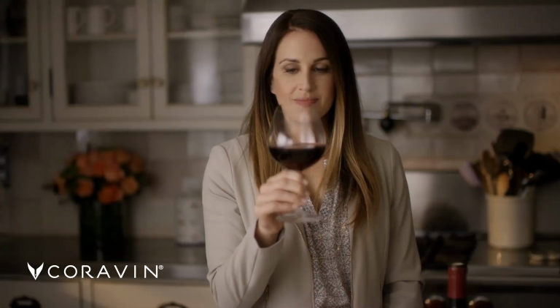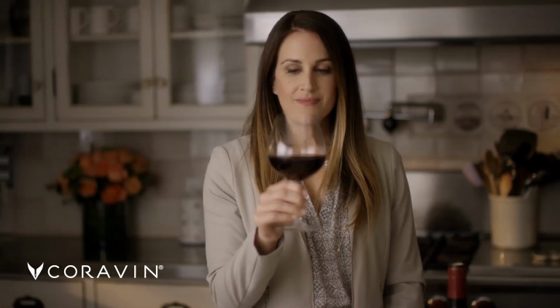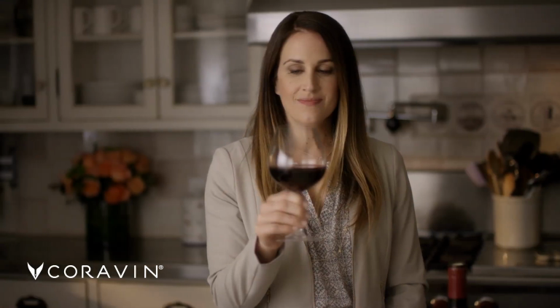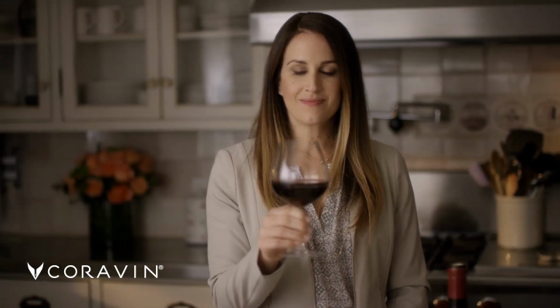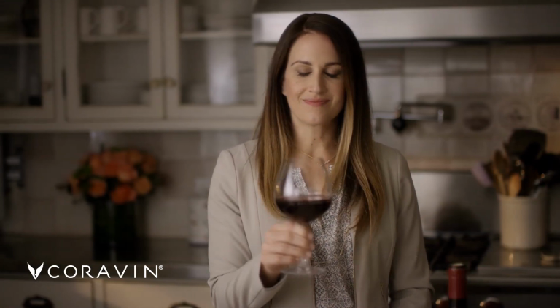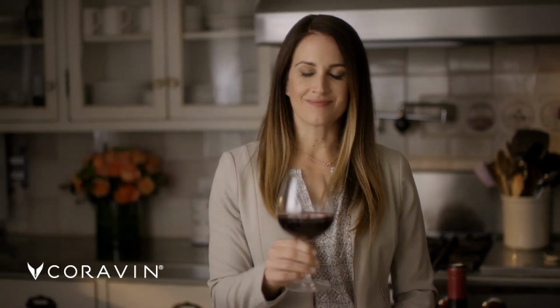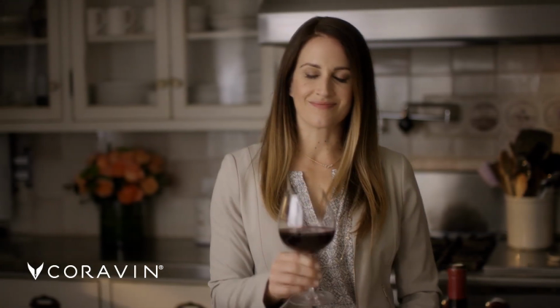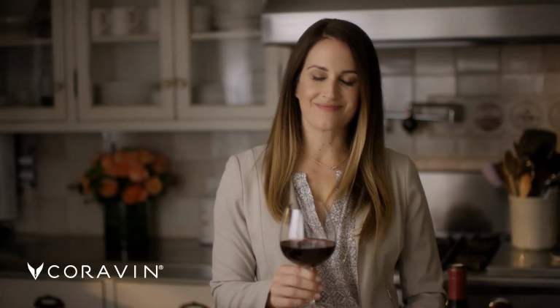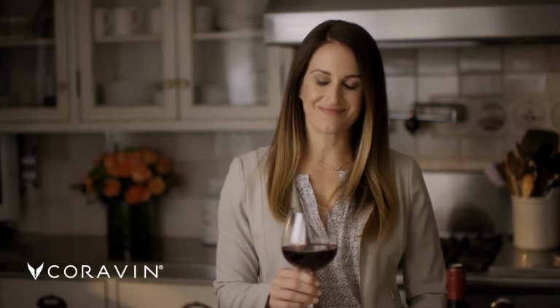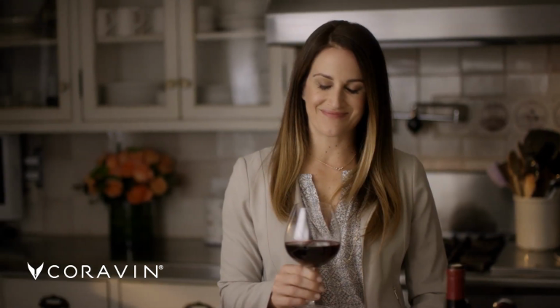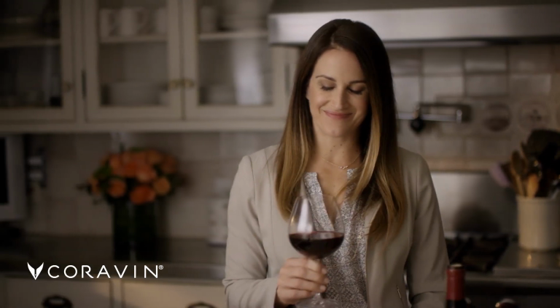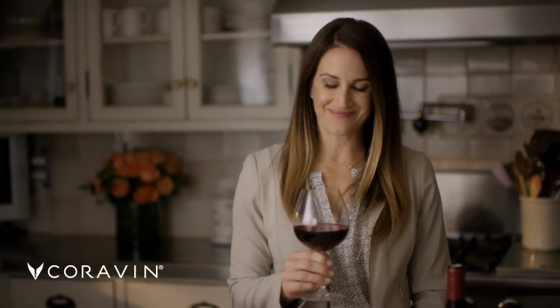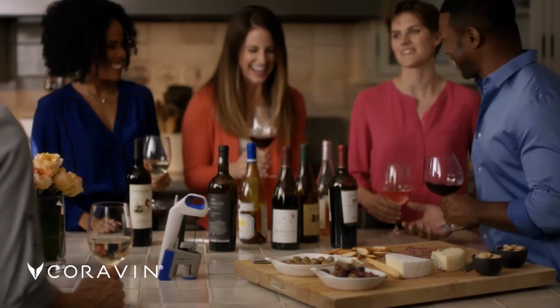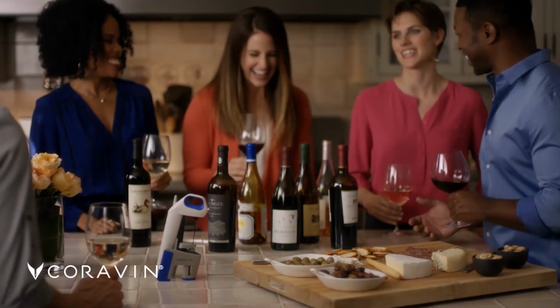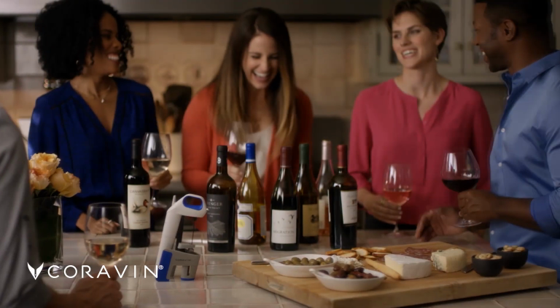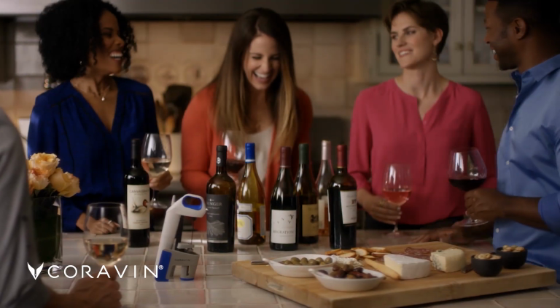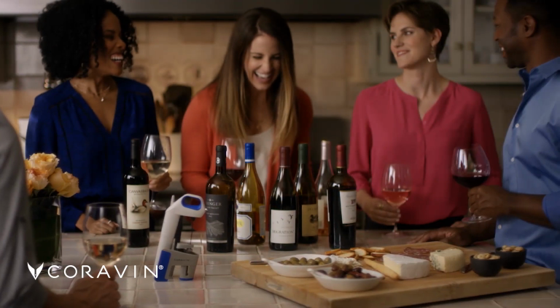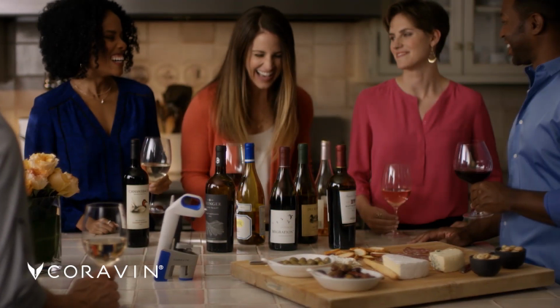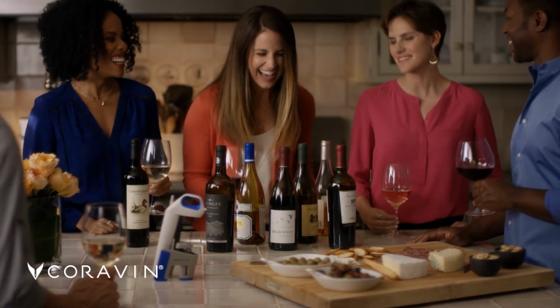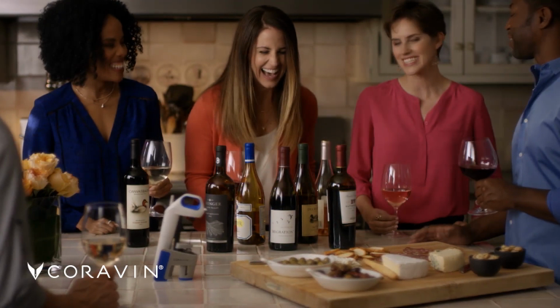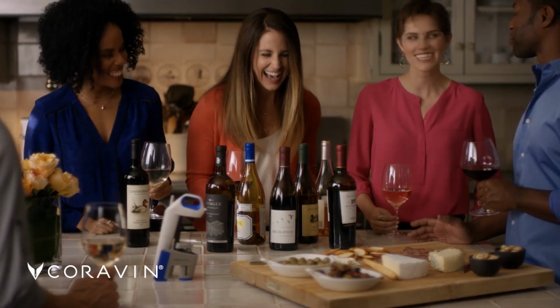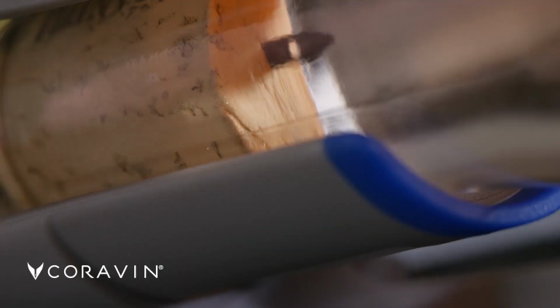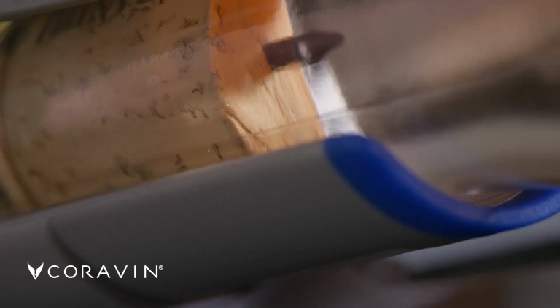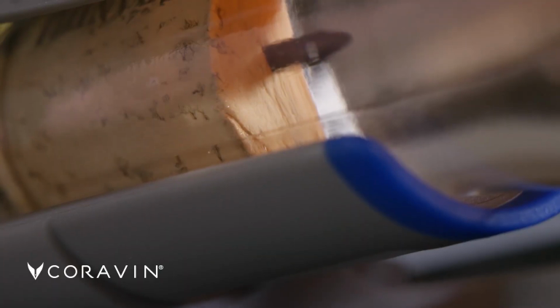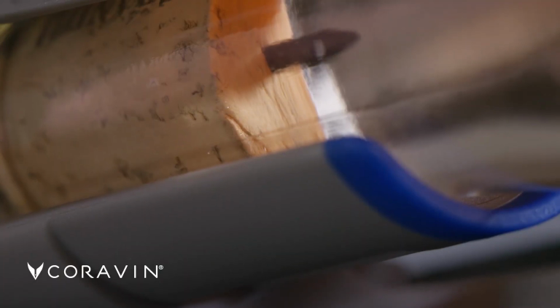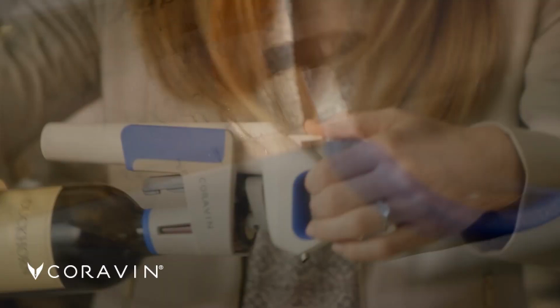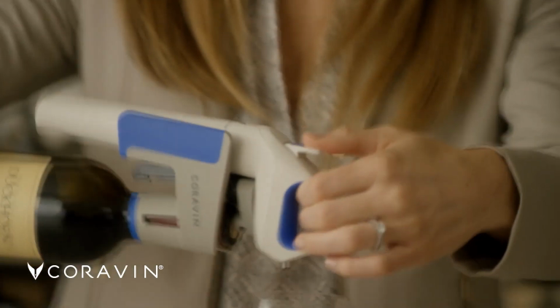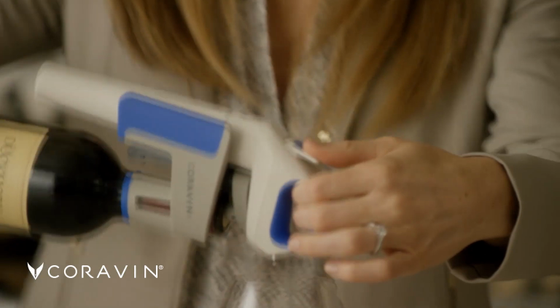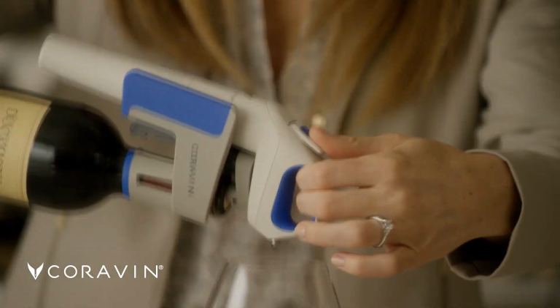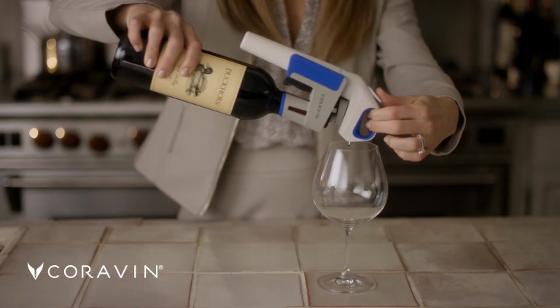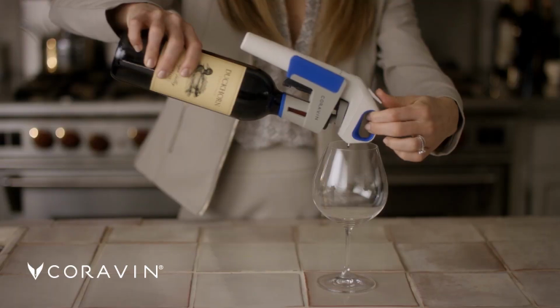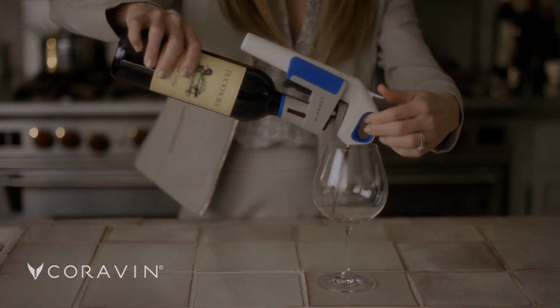At home relaxing with a glass of wine or entertaining friends, just insert, tip, and pour.